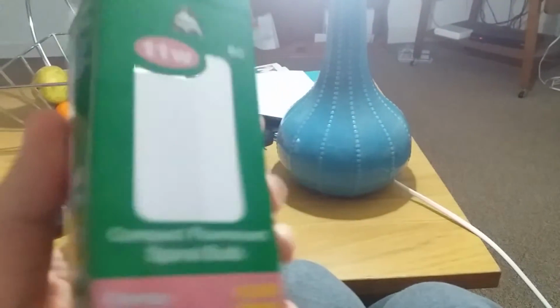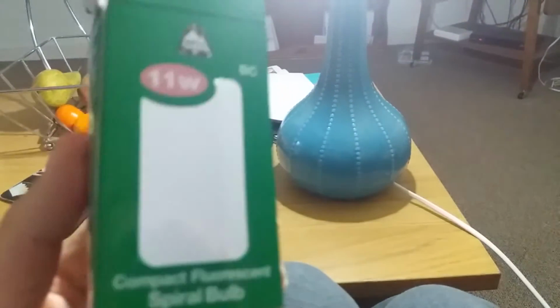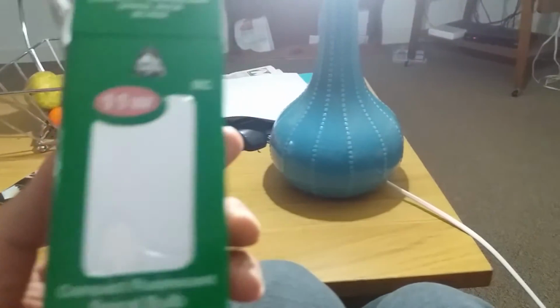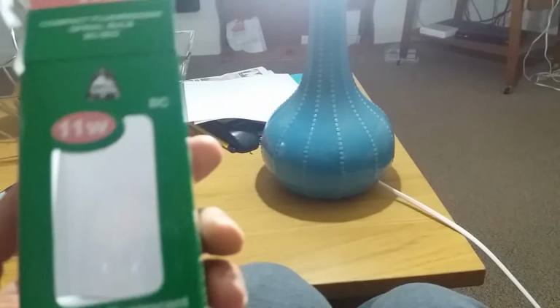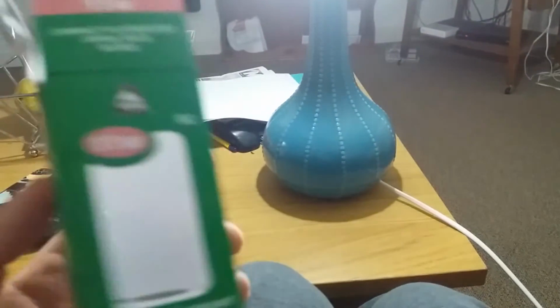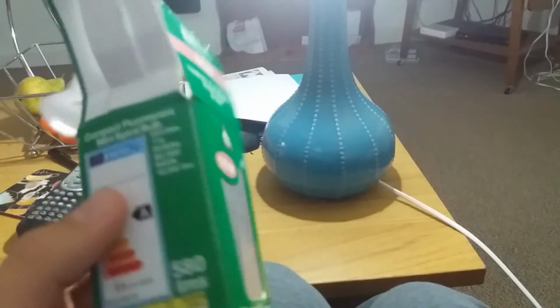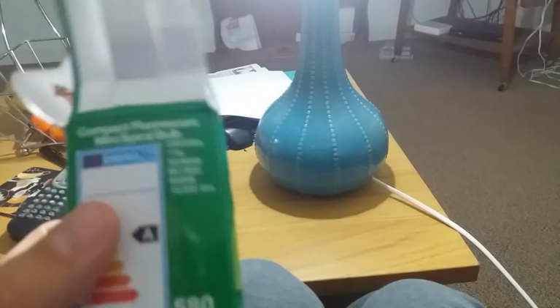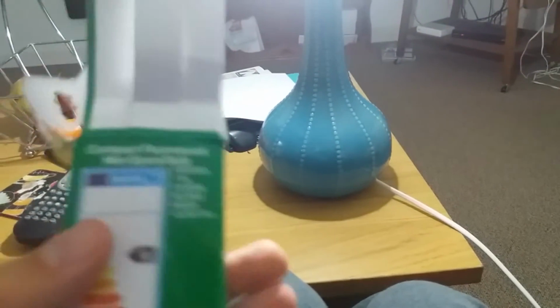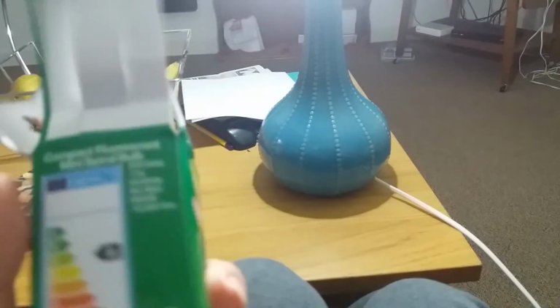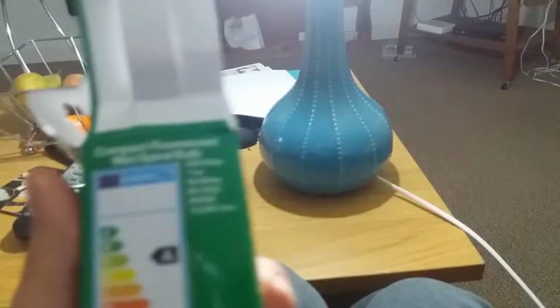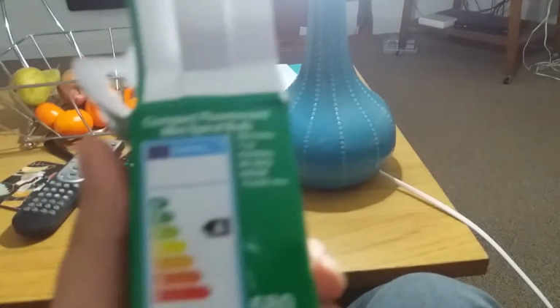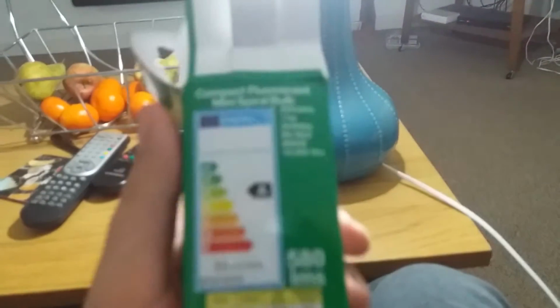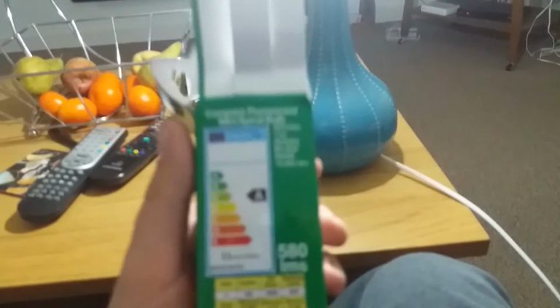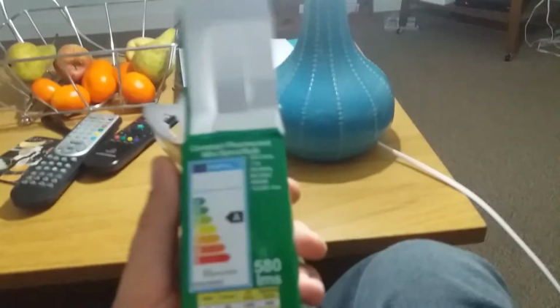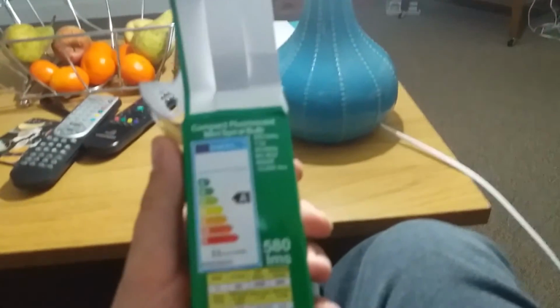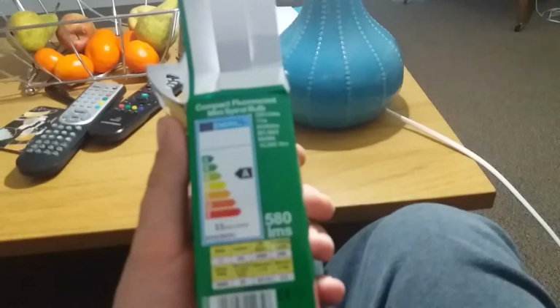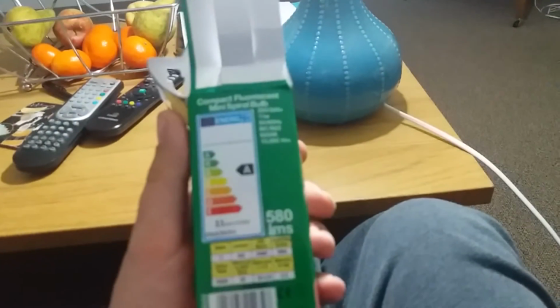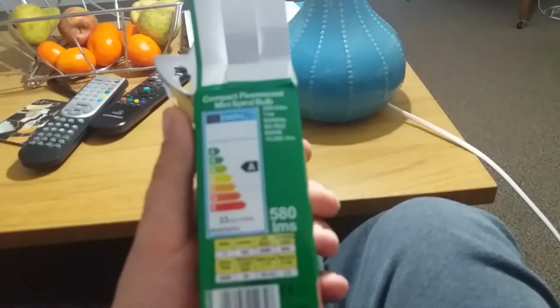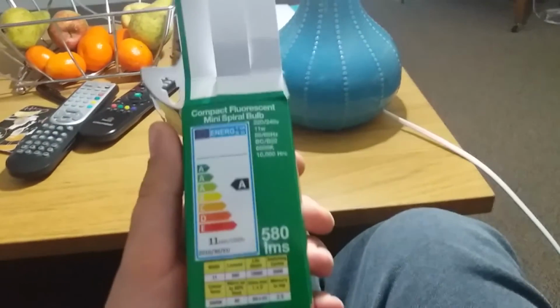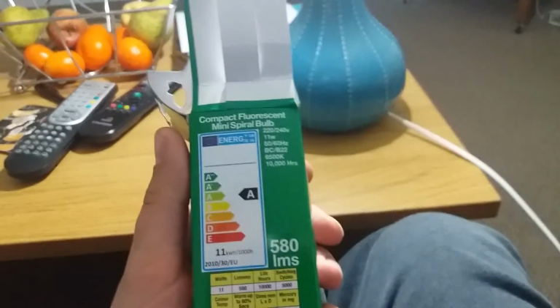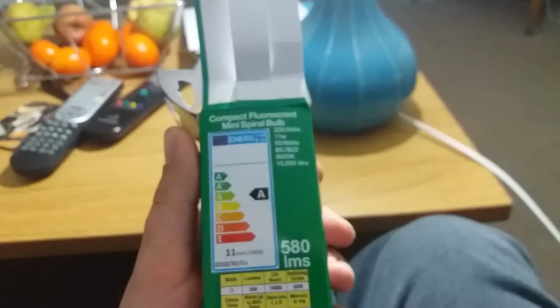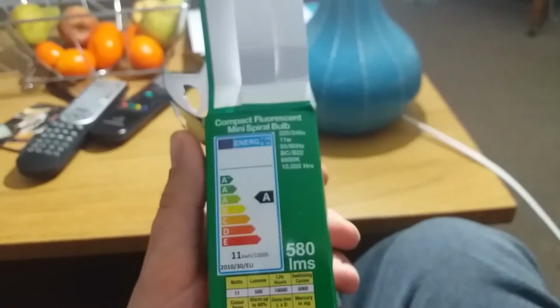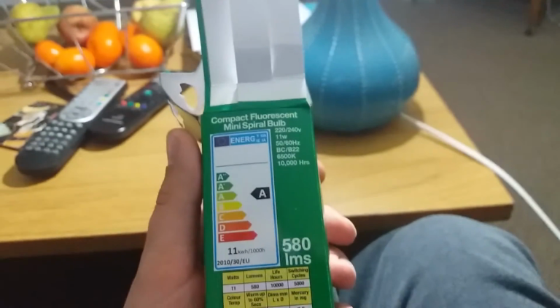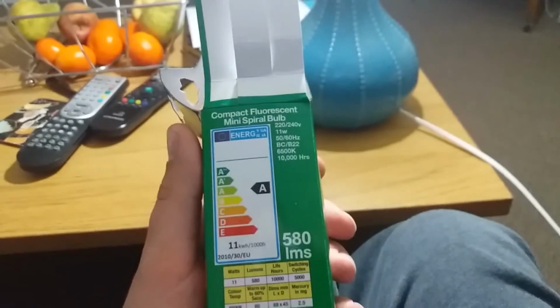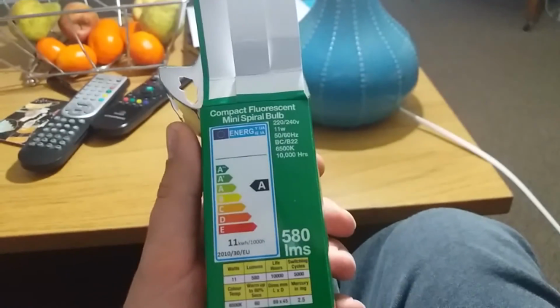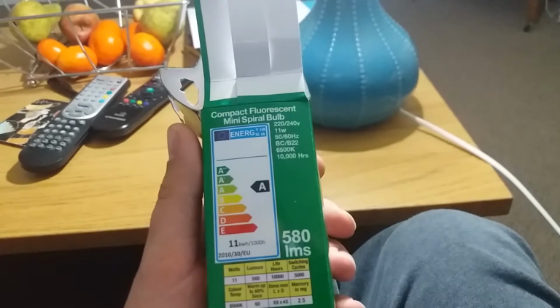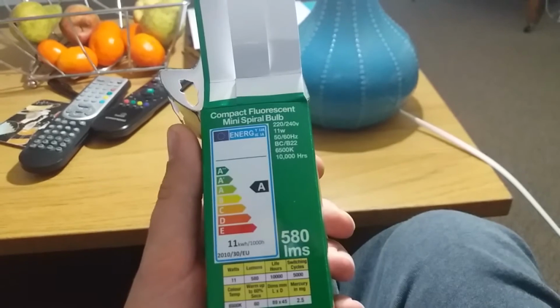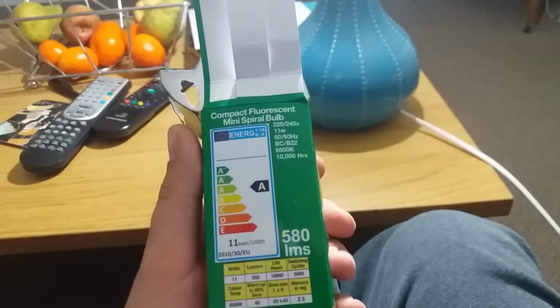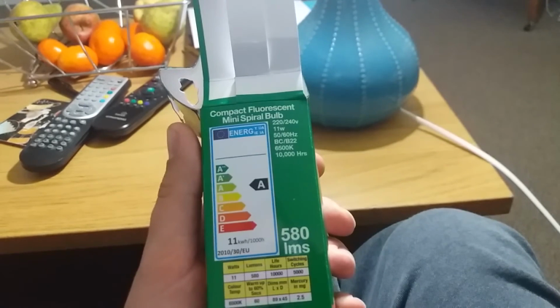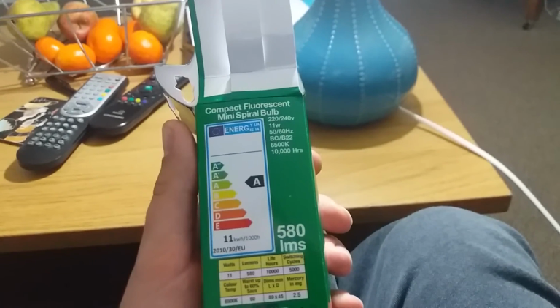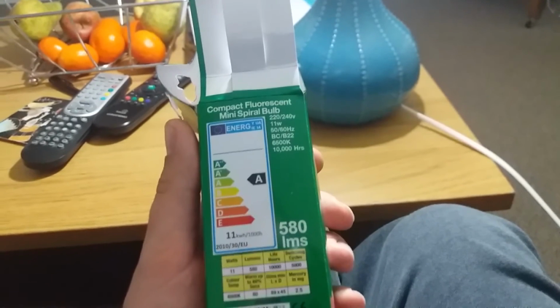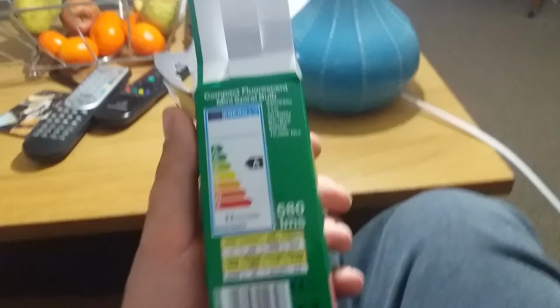And now they're still showing that A, B, C, D and E energy rating.